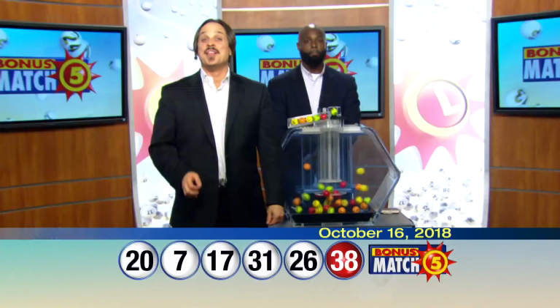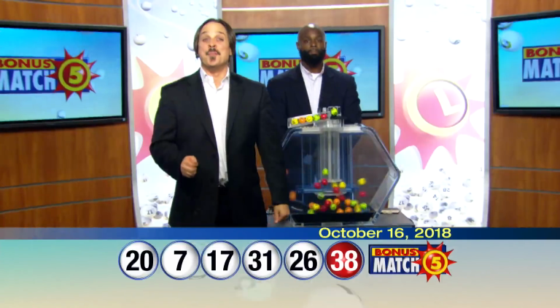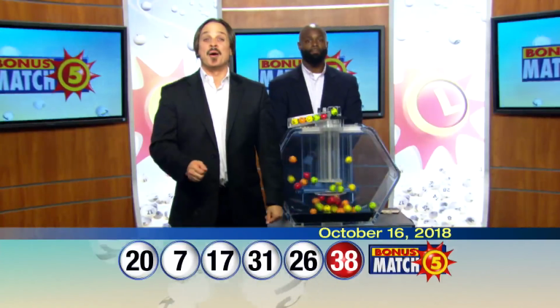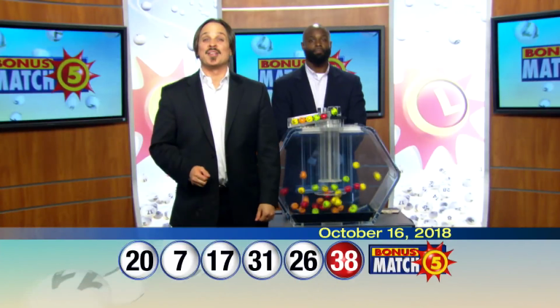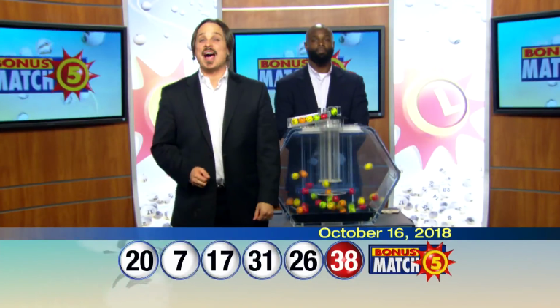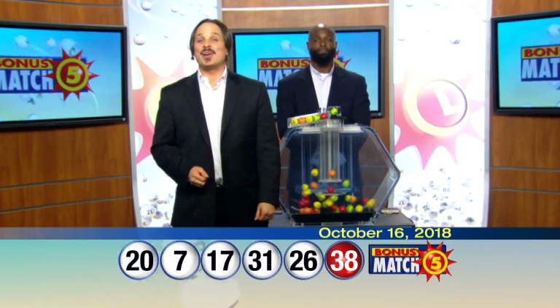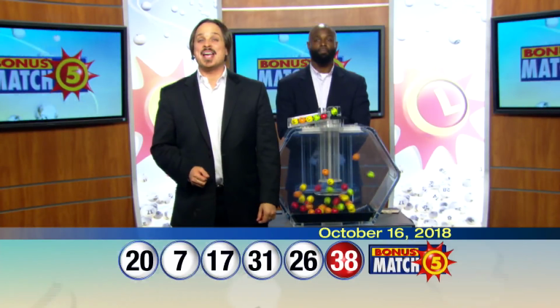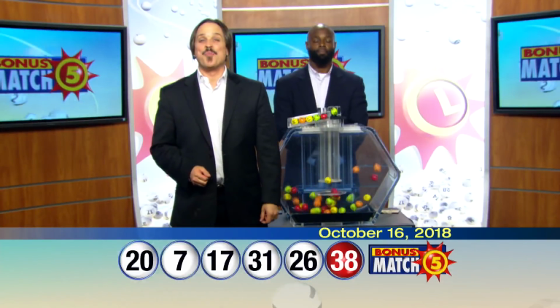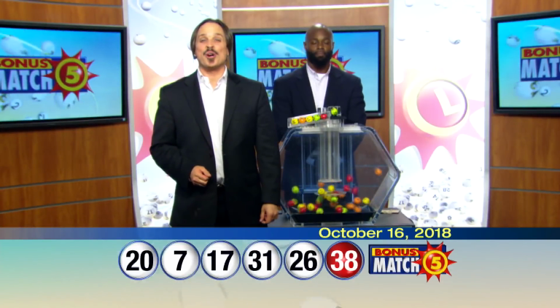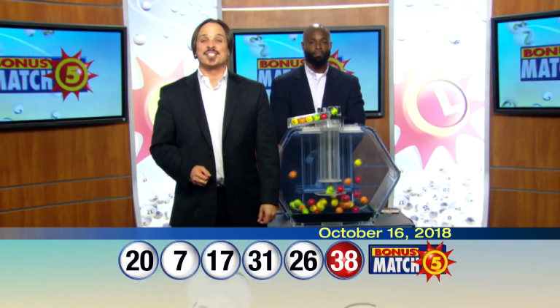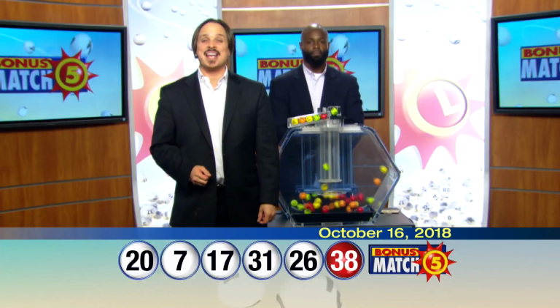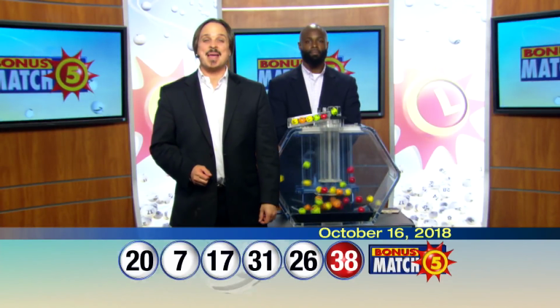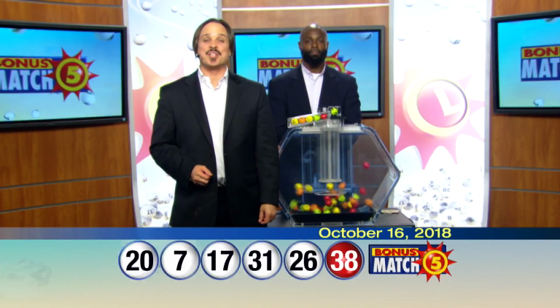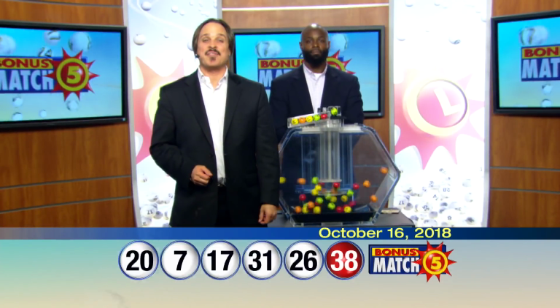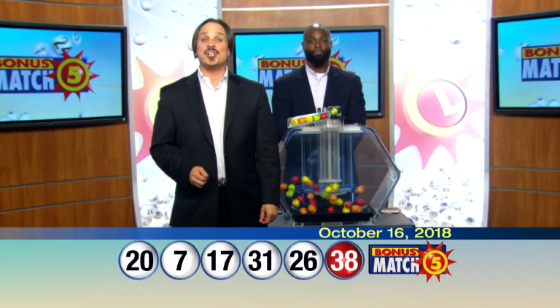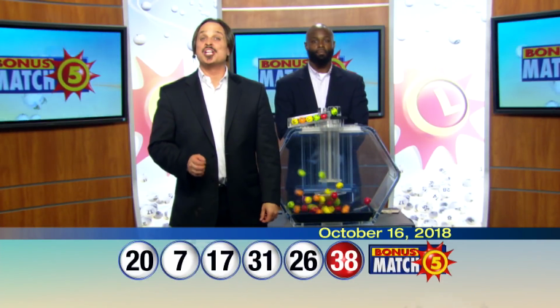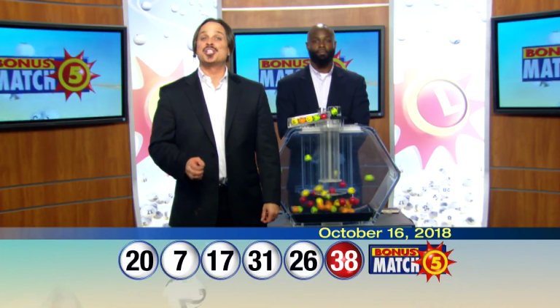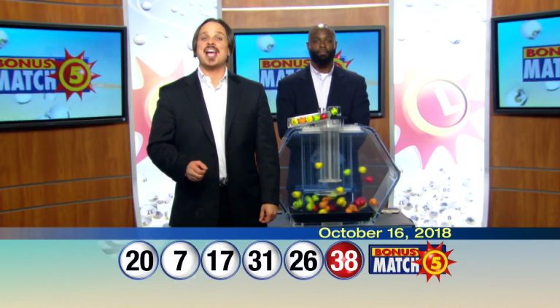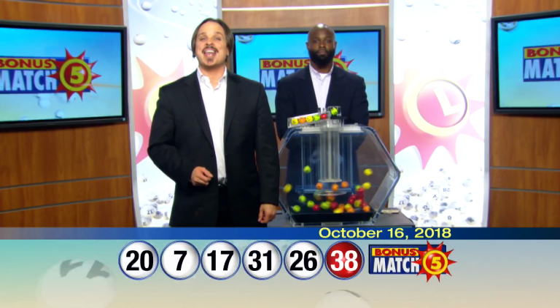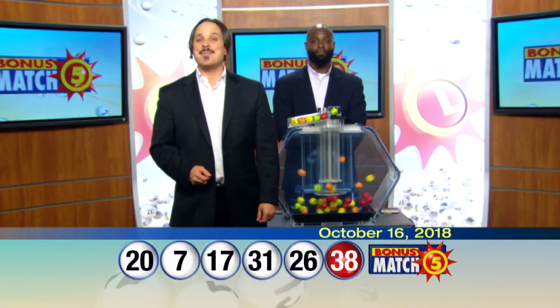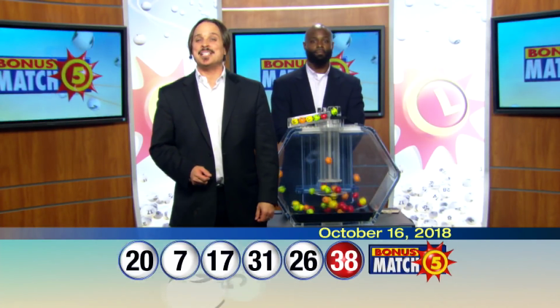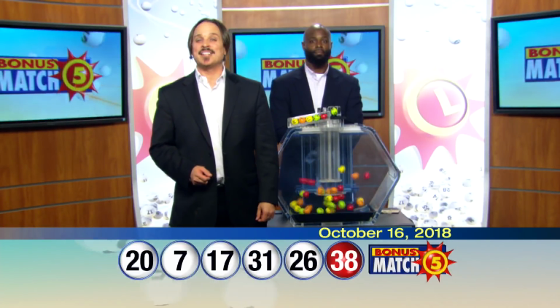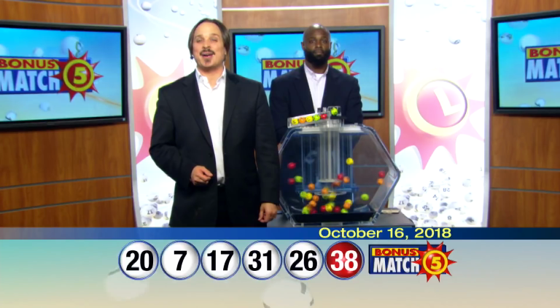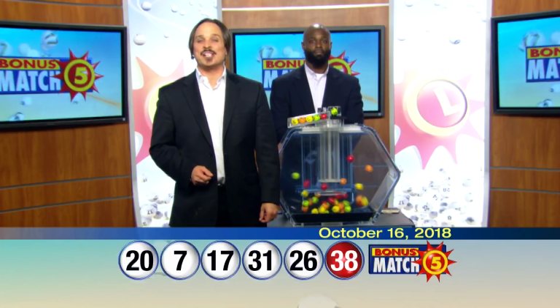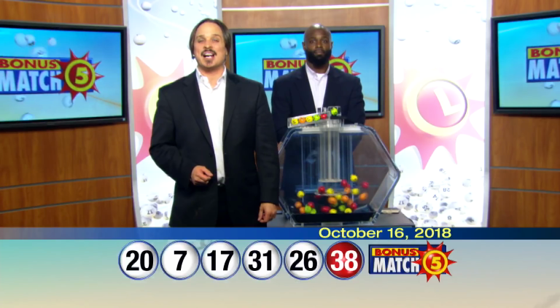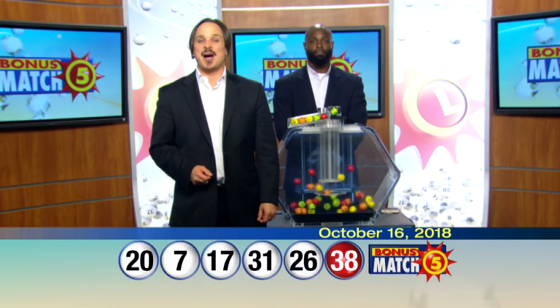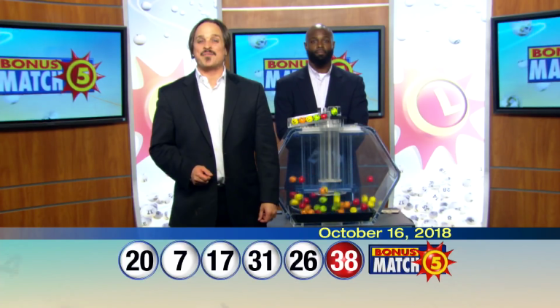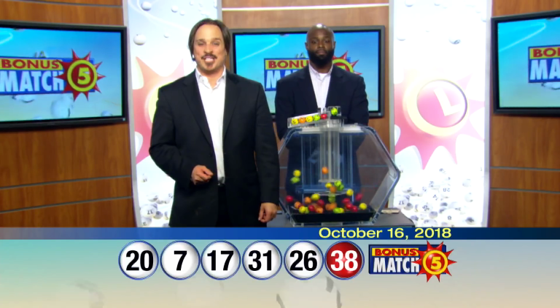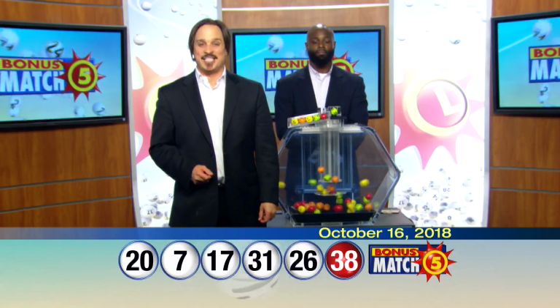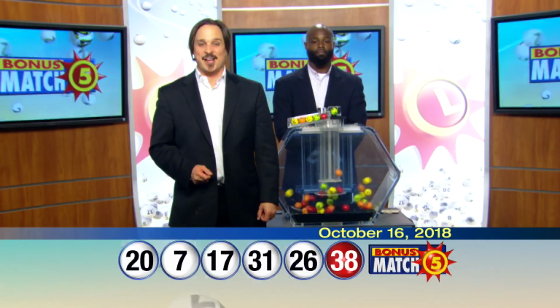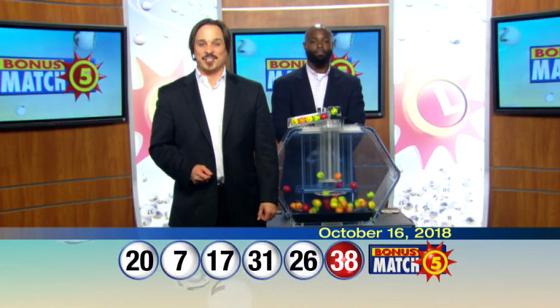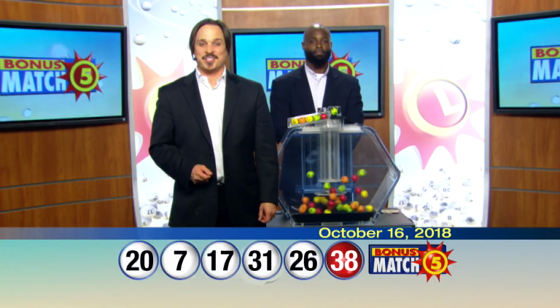The Maryland Lottery has more exciting games than ever. Check out mdlottery.com for details.